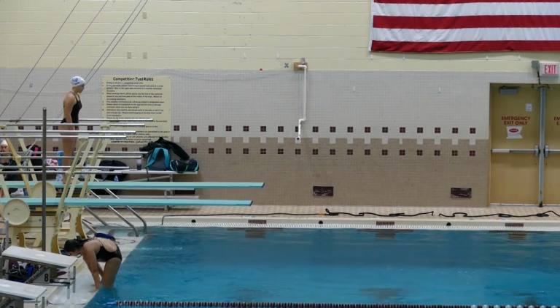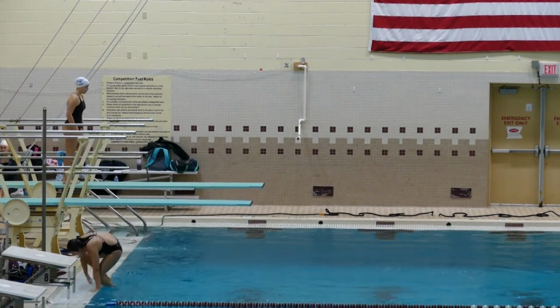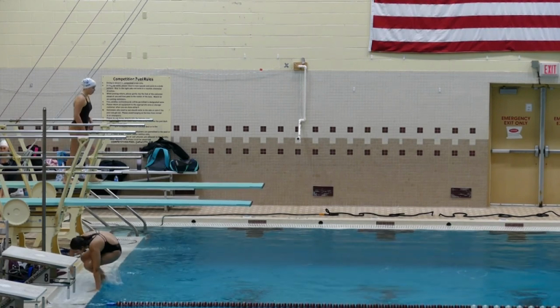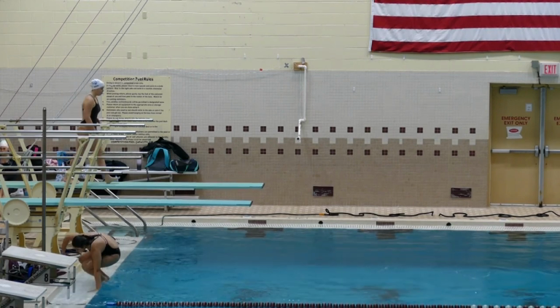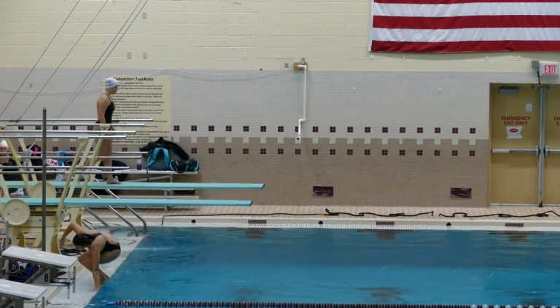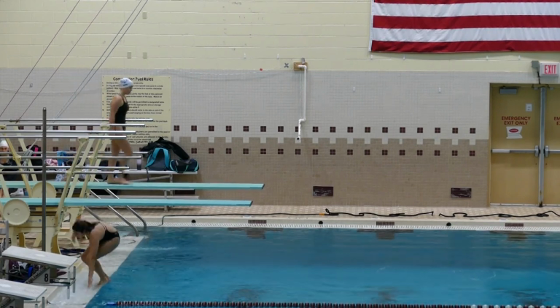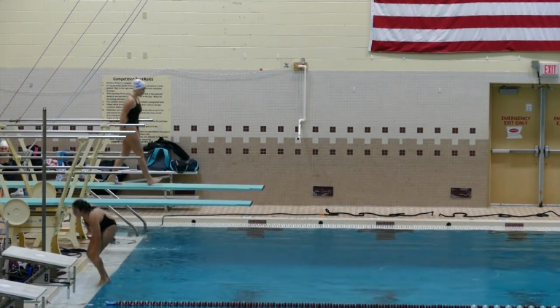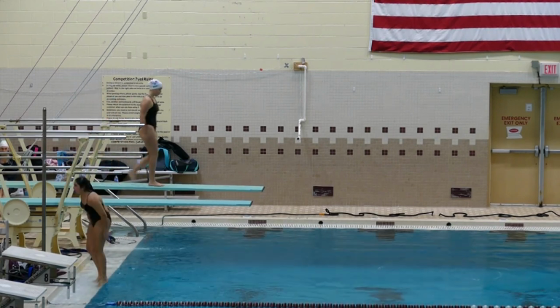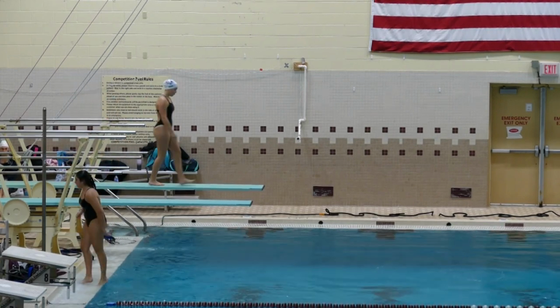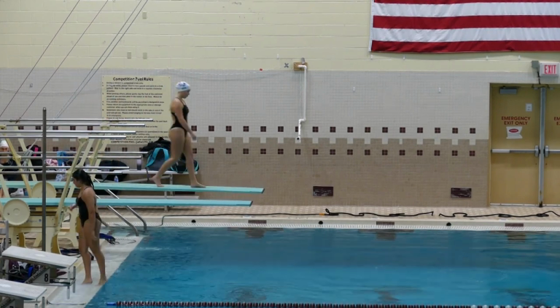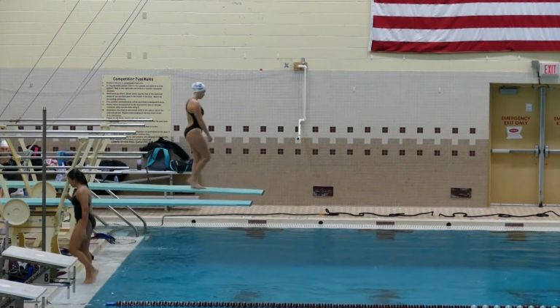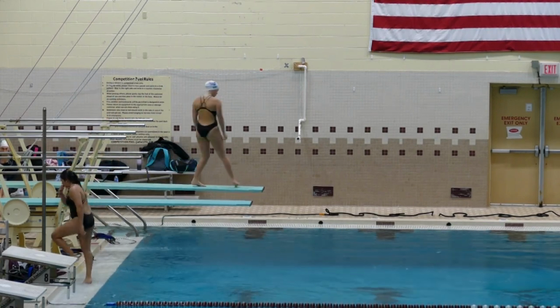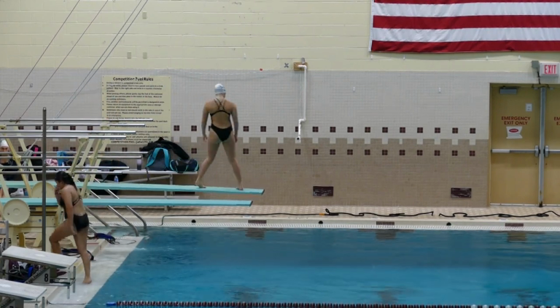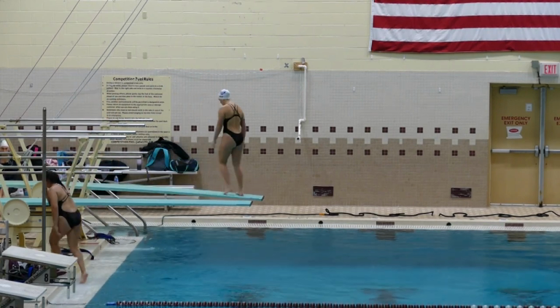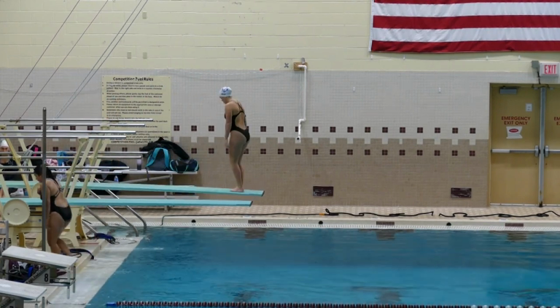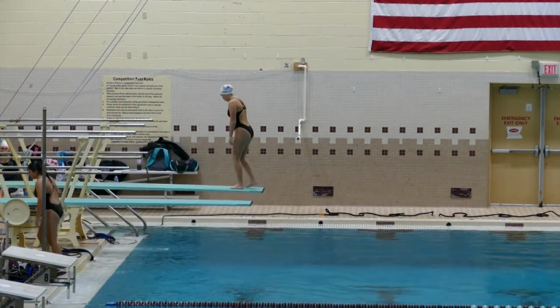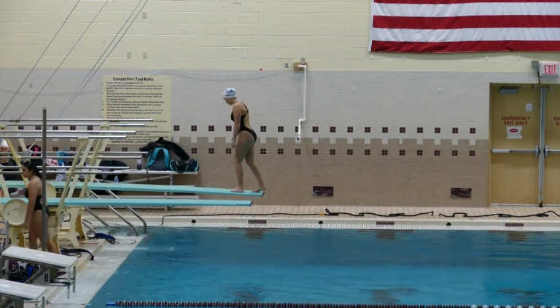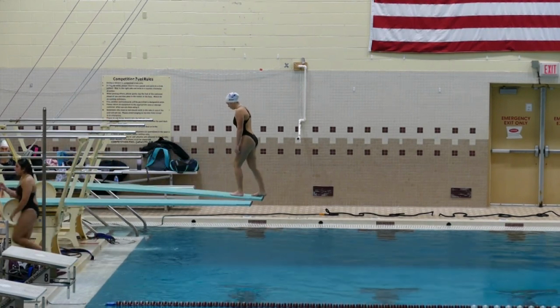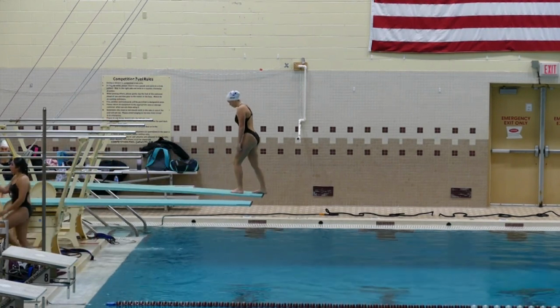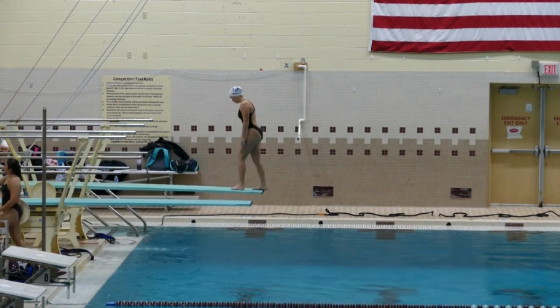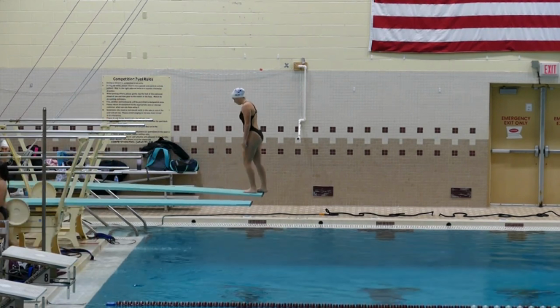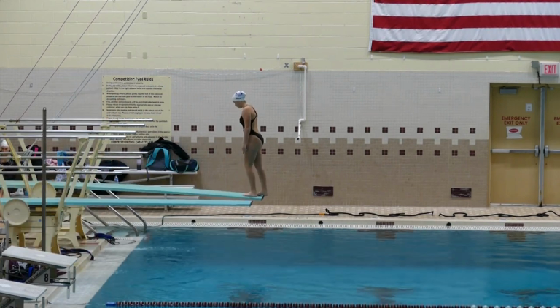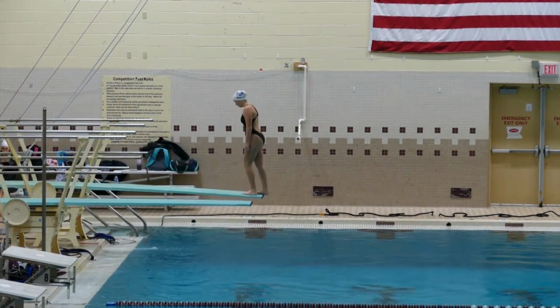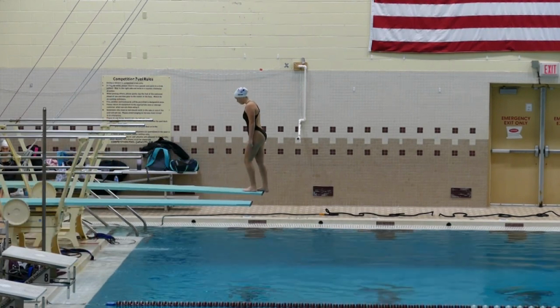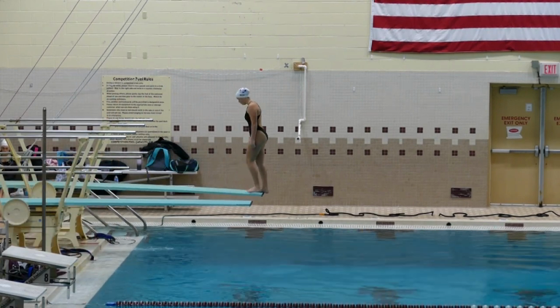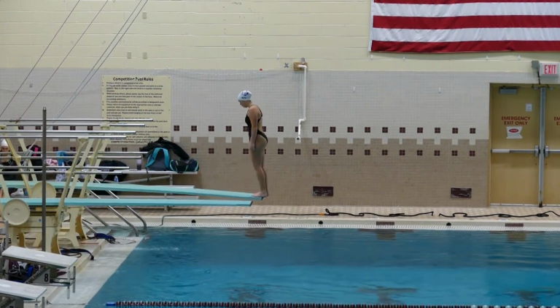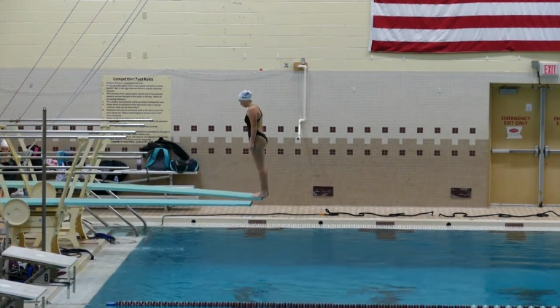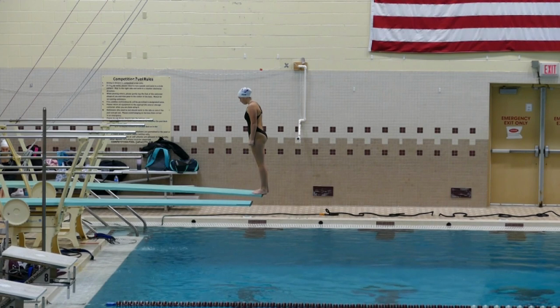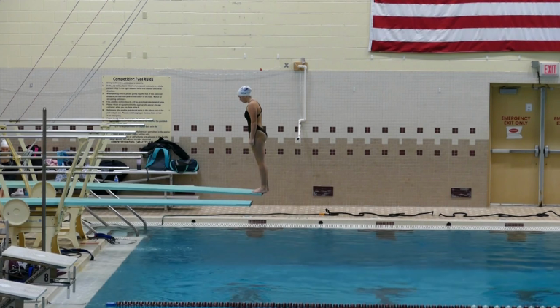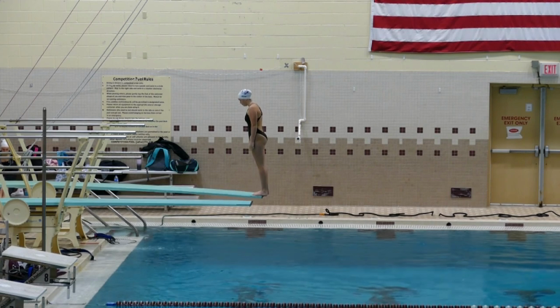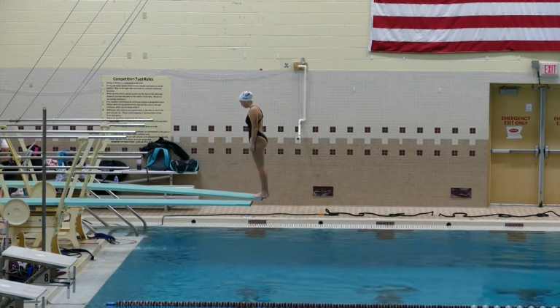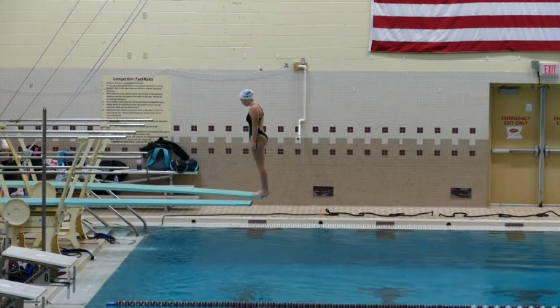Lola, 401B, work by Pike, 1.5 DD, is really on deck. ME from the board.